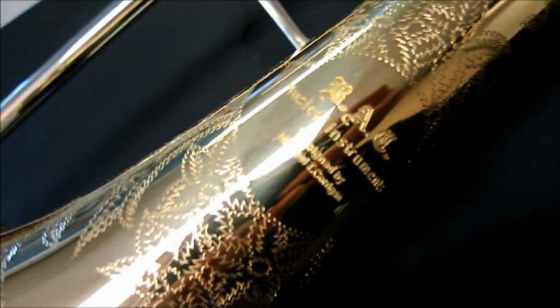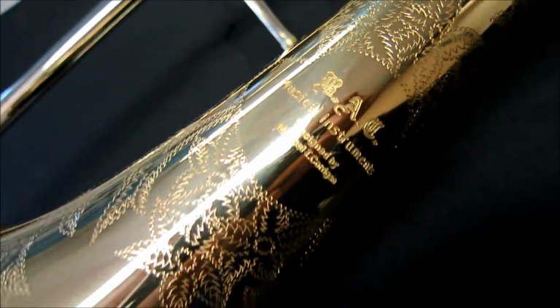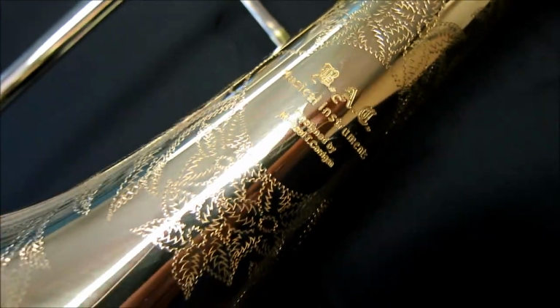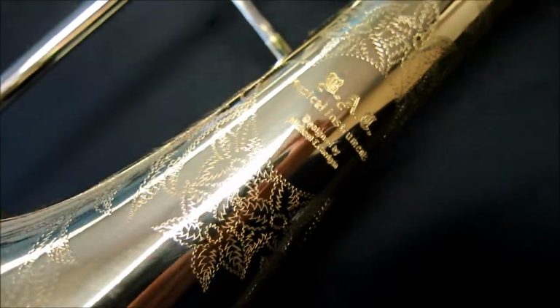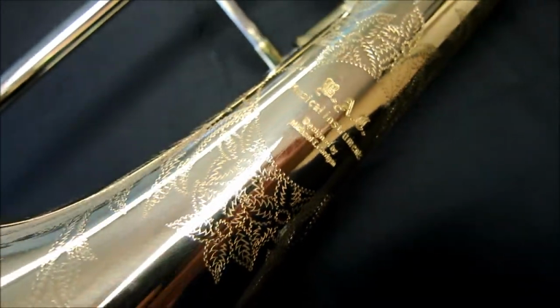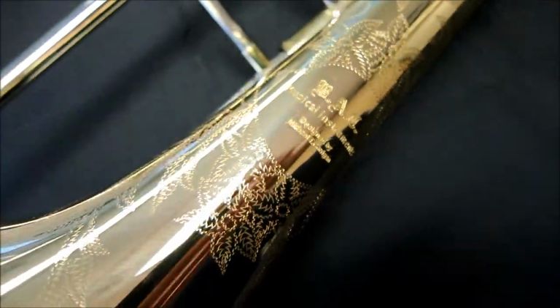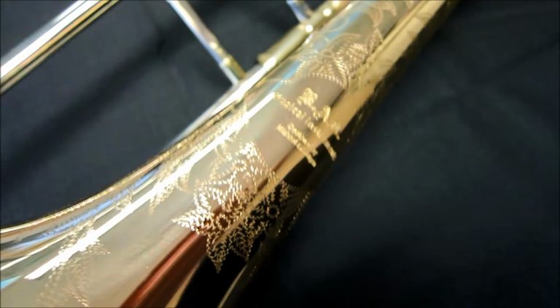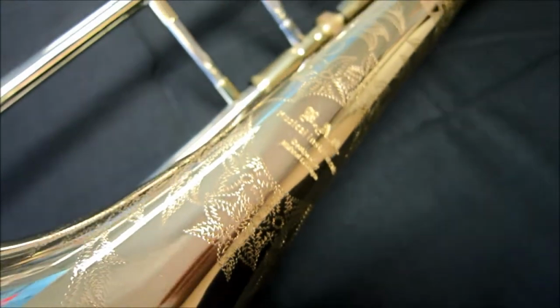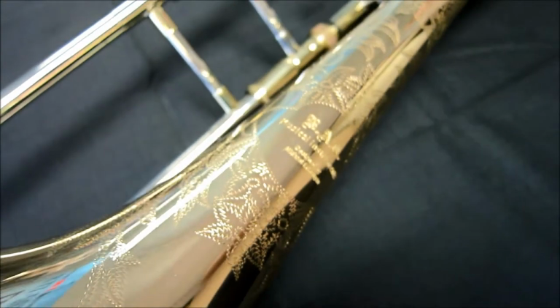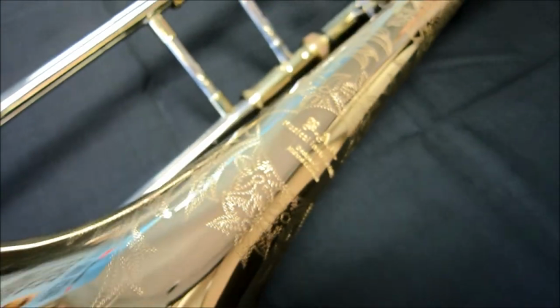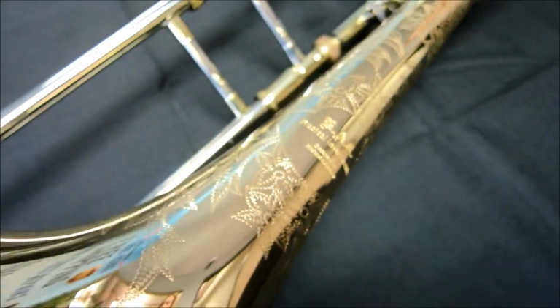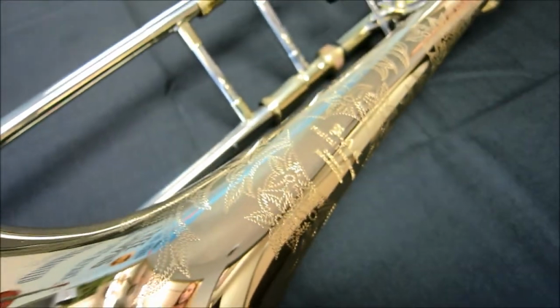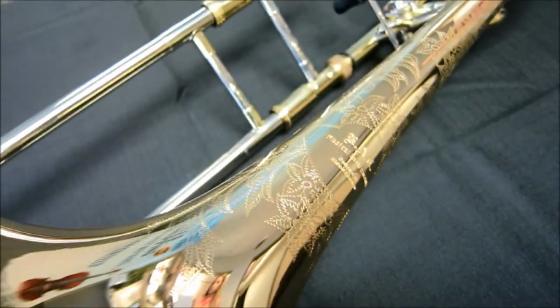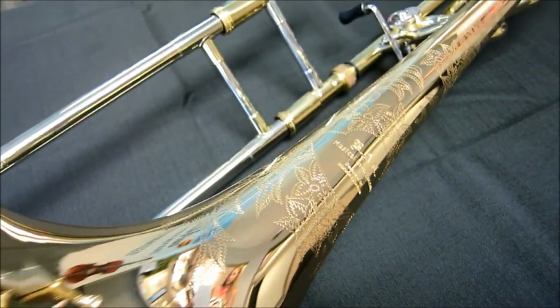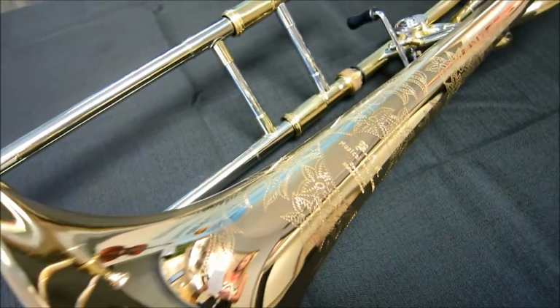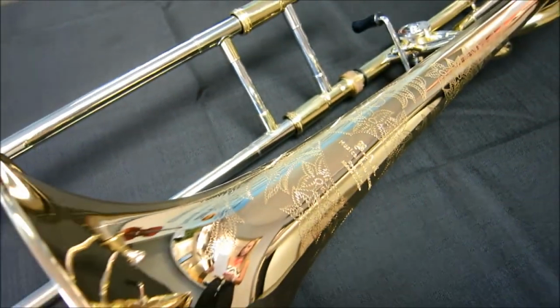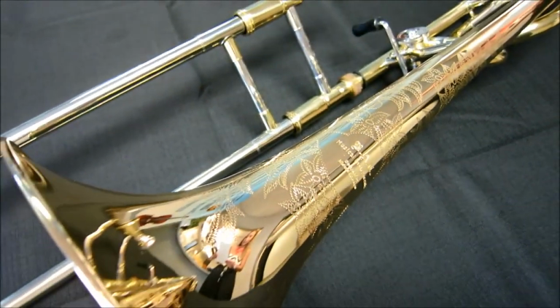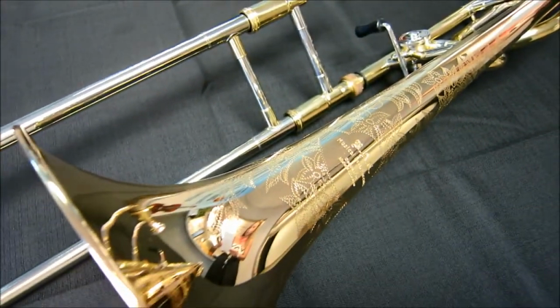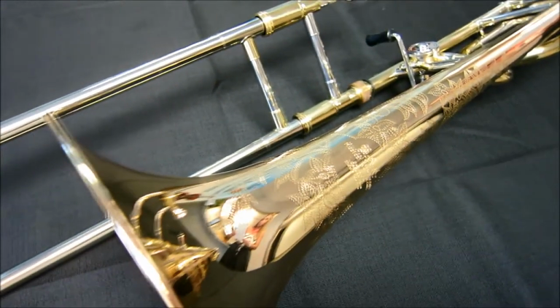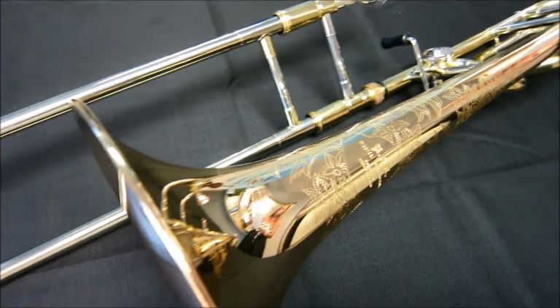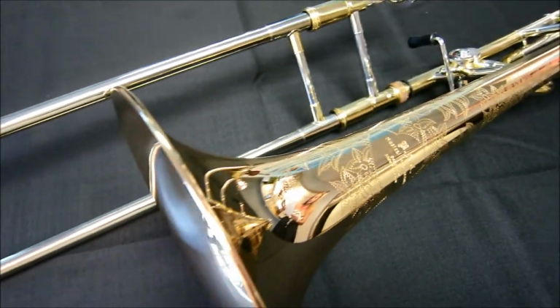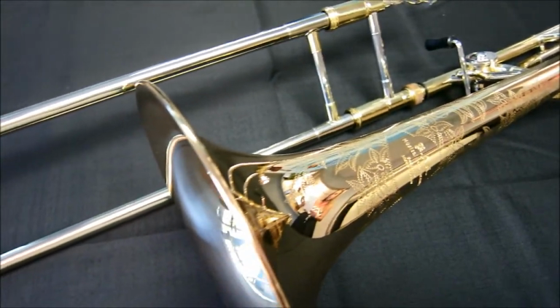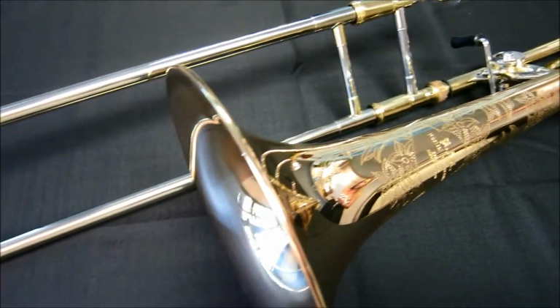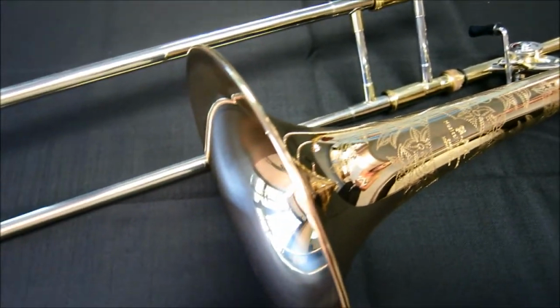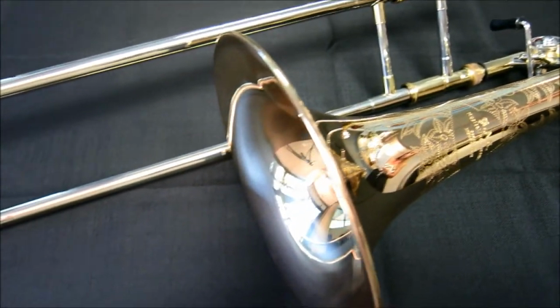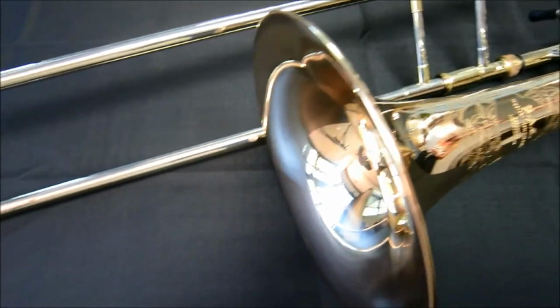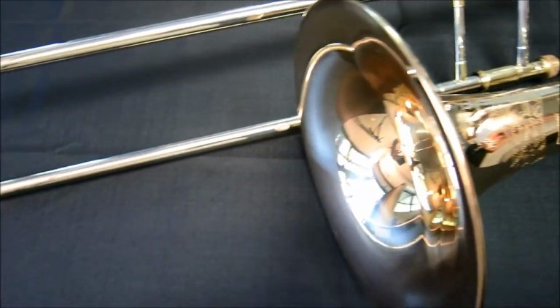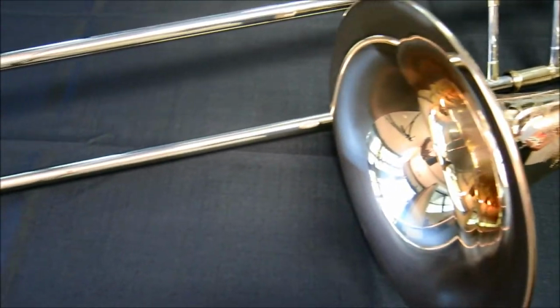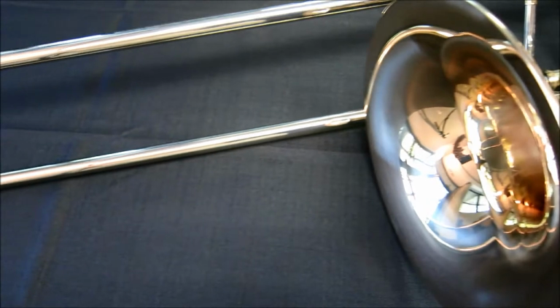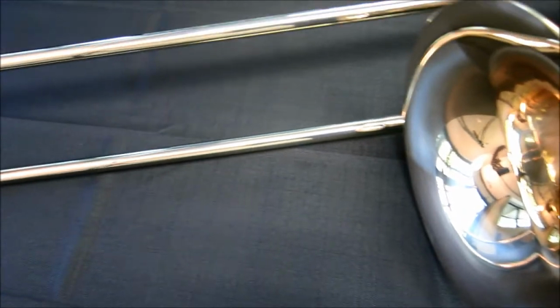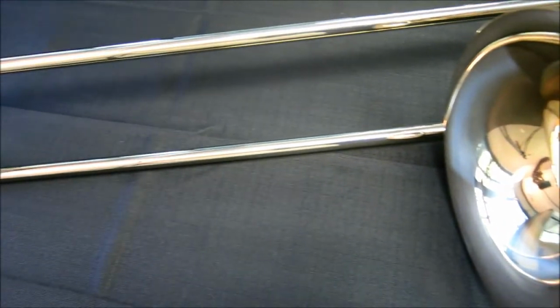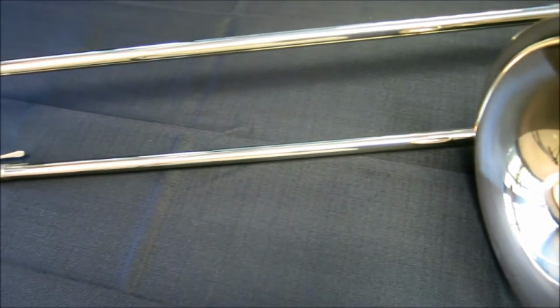Yellow brass tuning slide, polished lightweight lacquer, and a deluxe hard shell case with a mouthpiece.